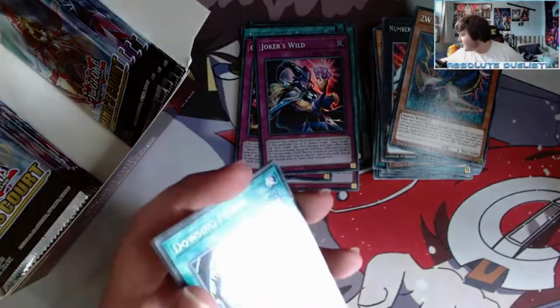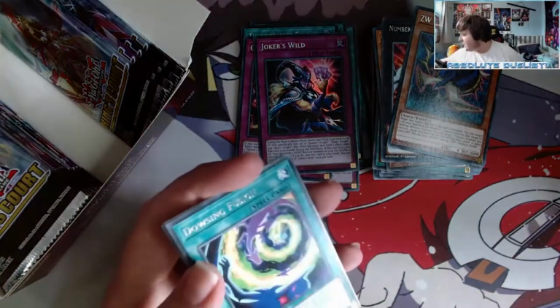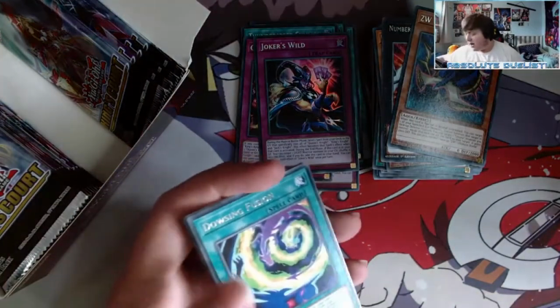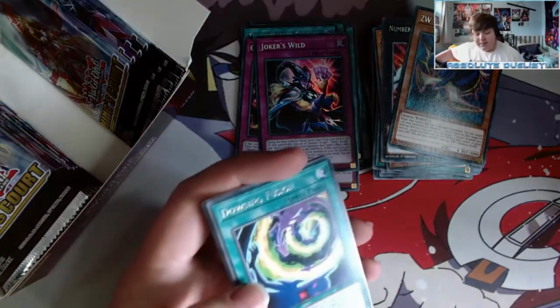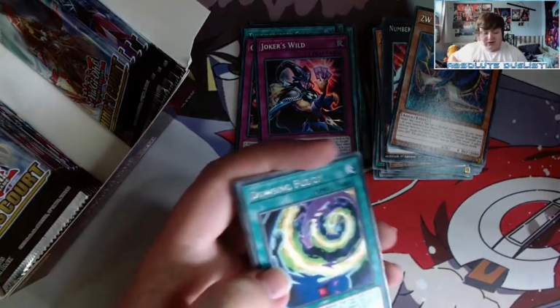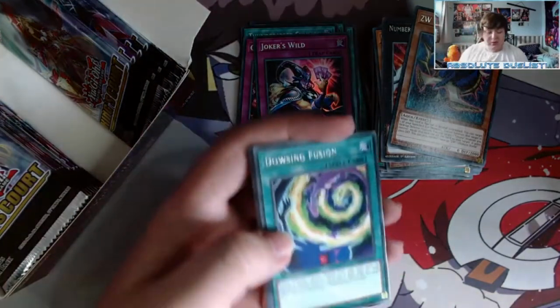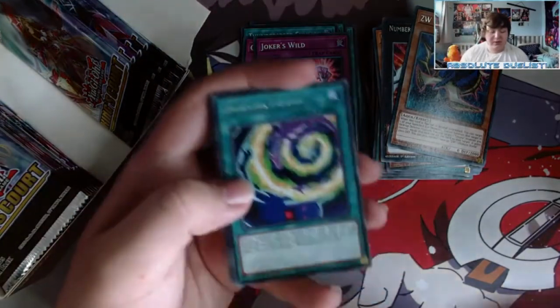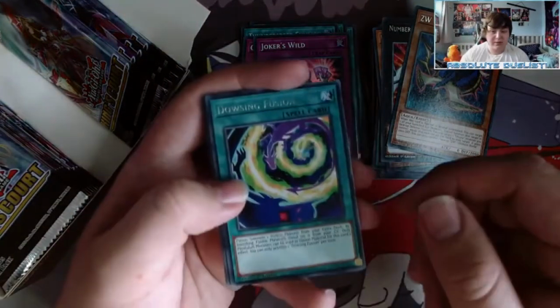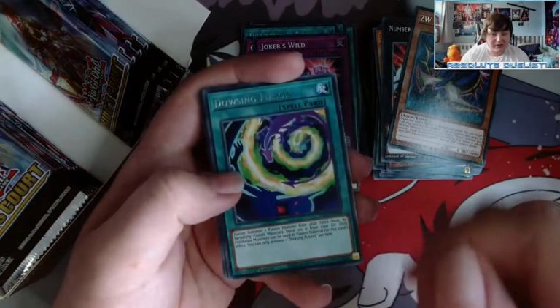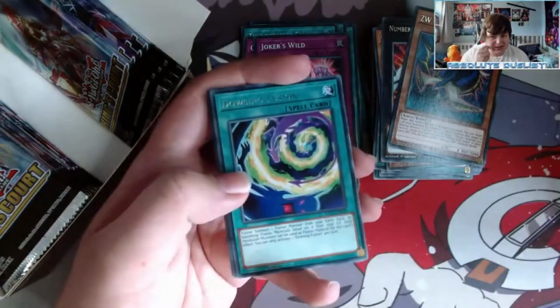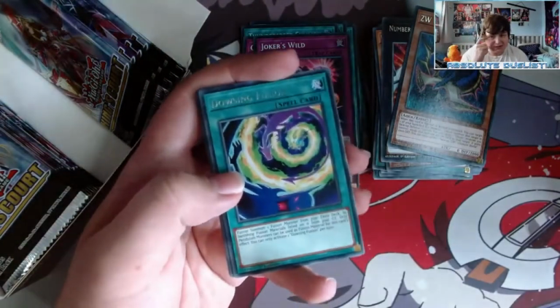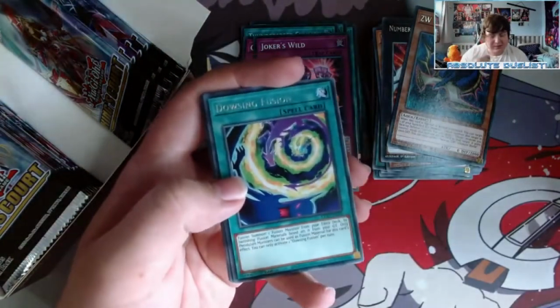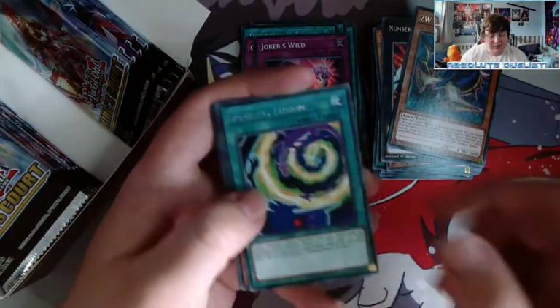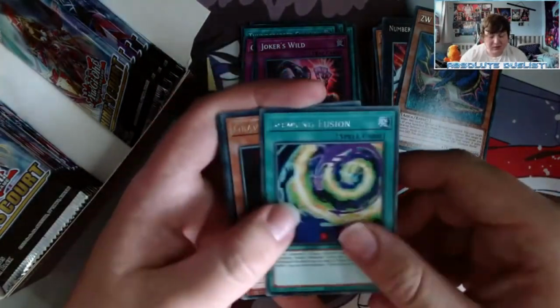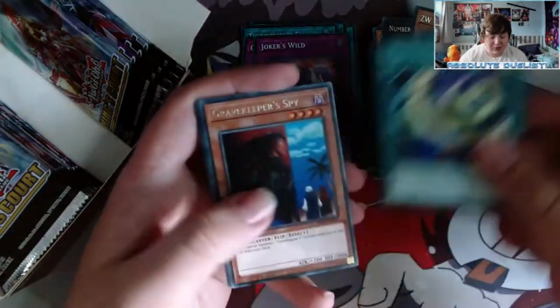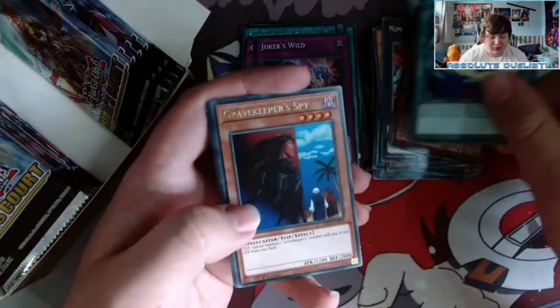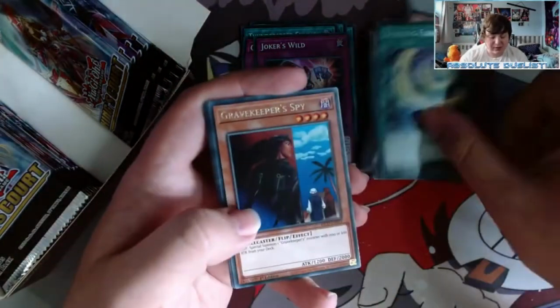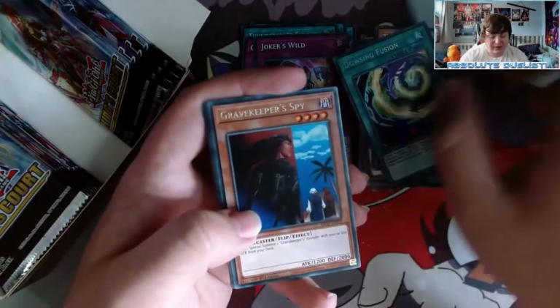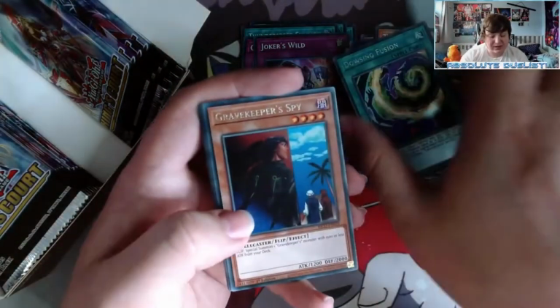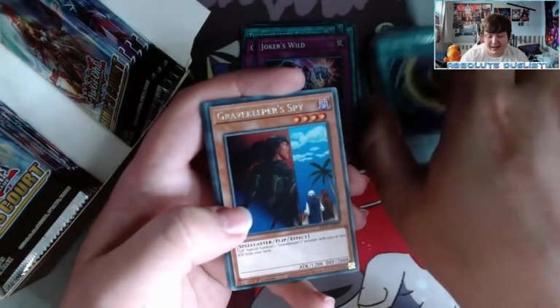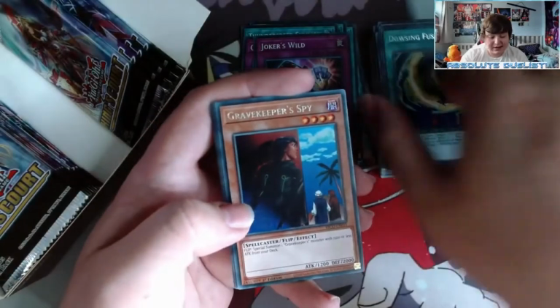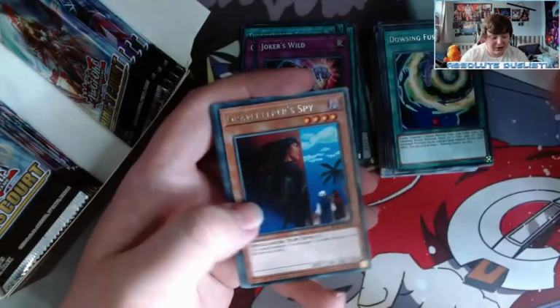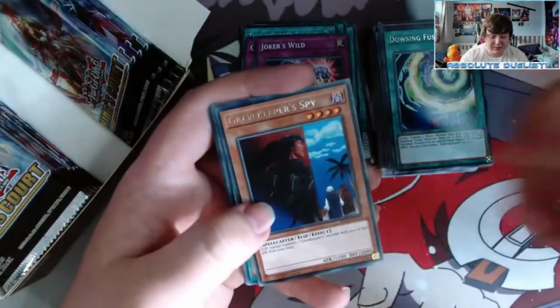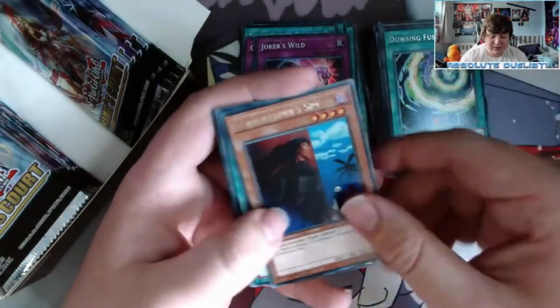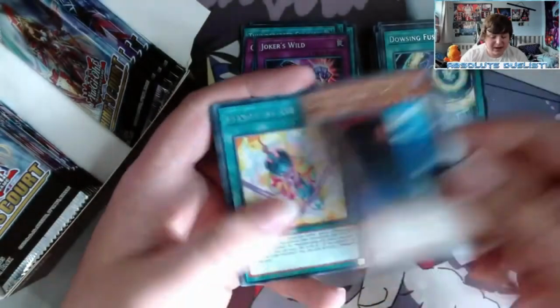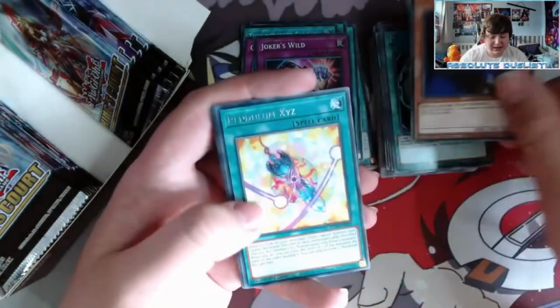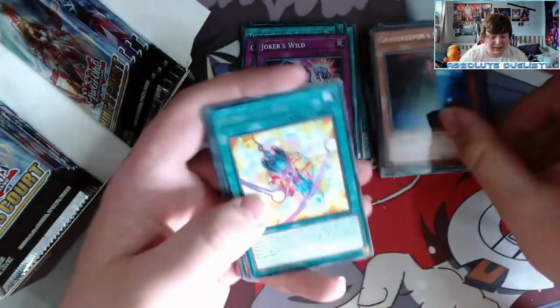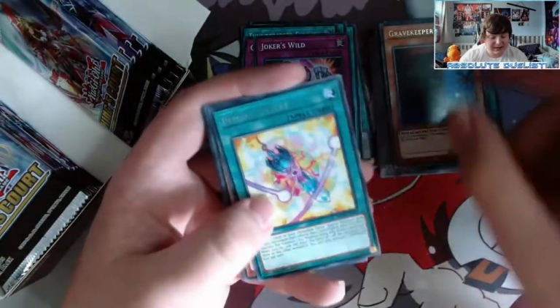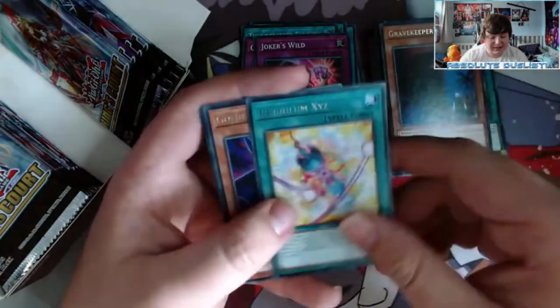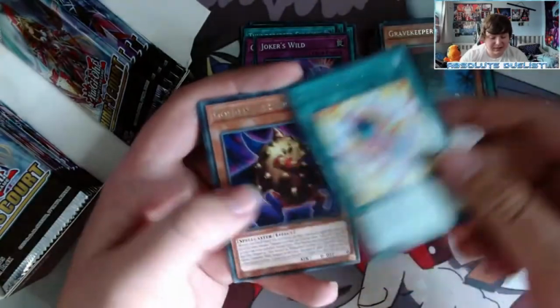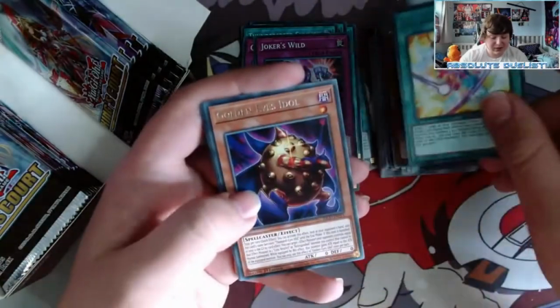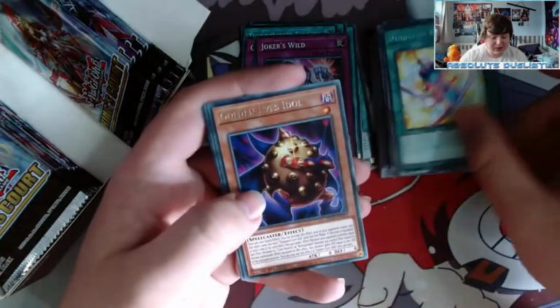We haven't actually pulled a Wicked Dredger yet and we're a quarter through the box. I'm not sure what we're going to get out of this box, I'm just hoping we get something good. Utopia — decent reprint. Rescue Rabbit again — actually a really good reprint because it only has a super, a secret, and a common in a structure deck. Joker's Wild again — honestly this set had quite a few weird reprints that didn't make sense to me, but there are also a lot of good reprints.